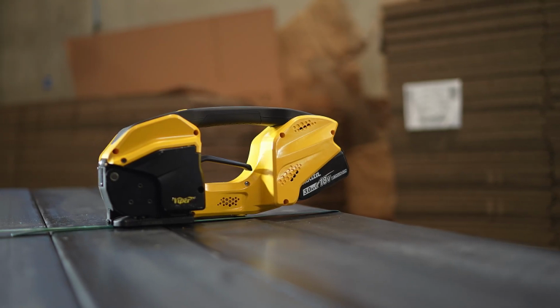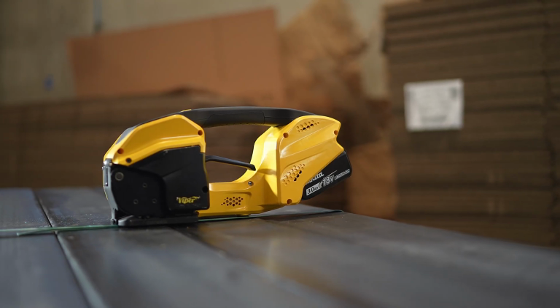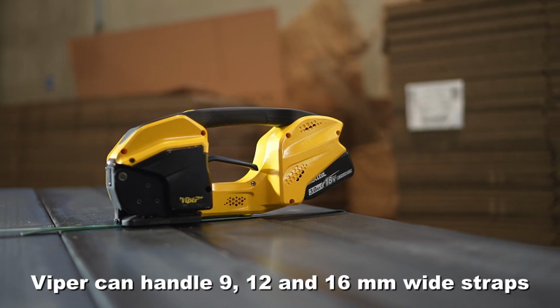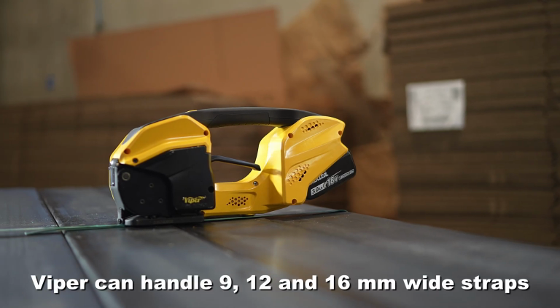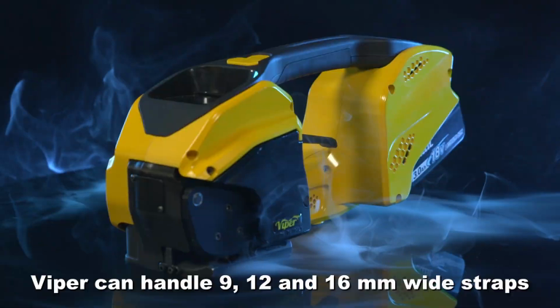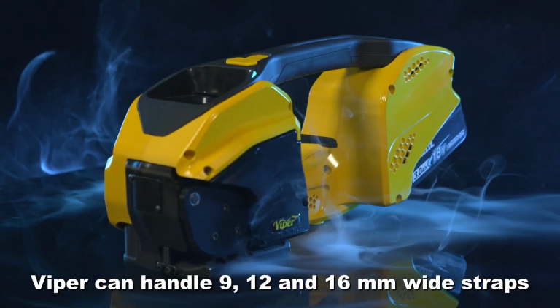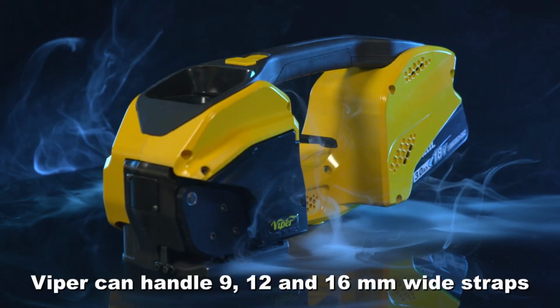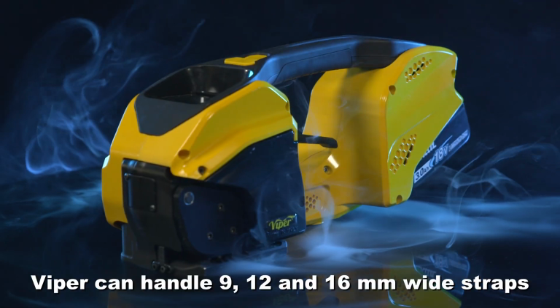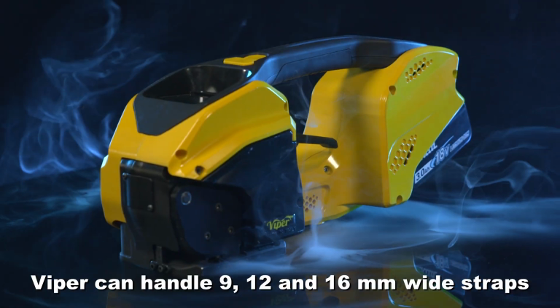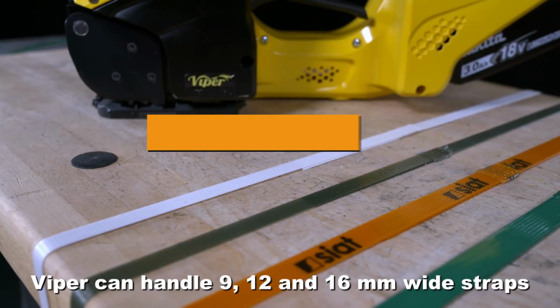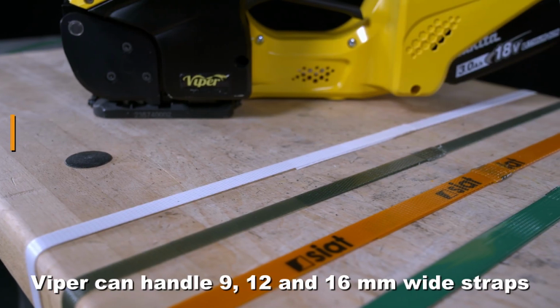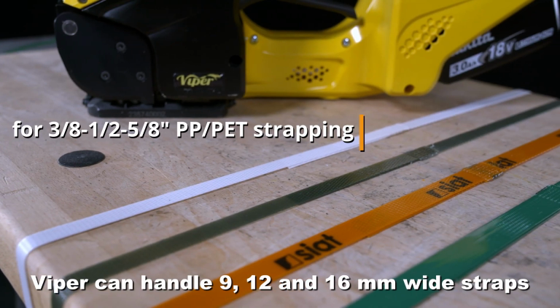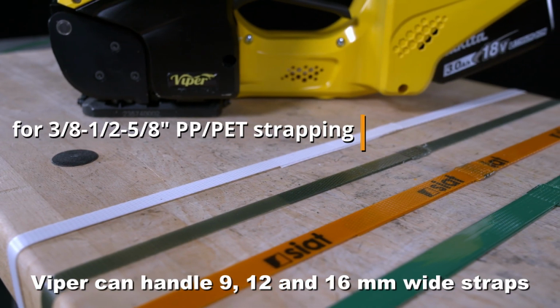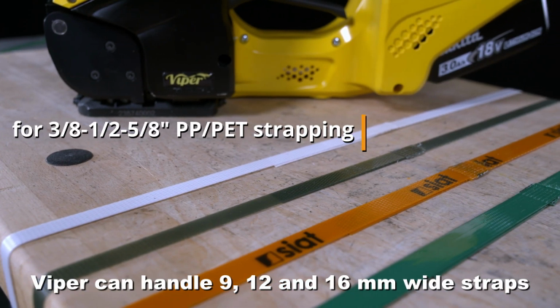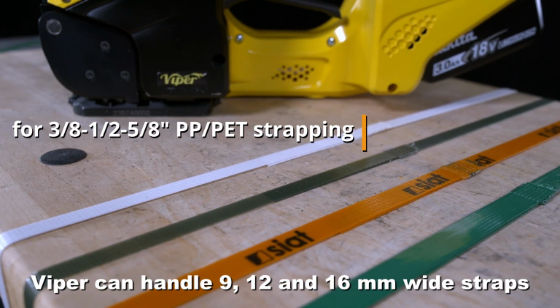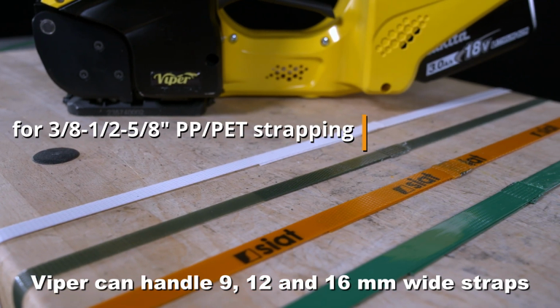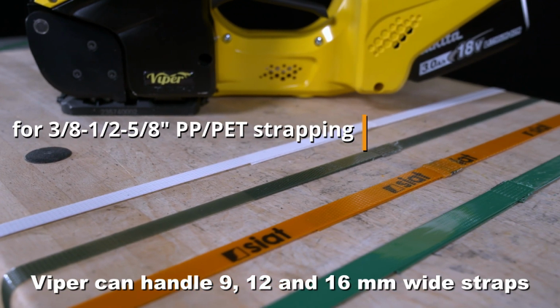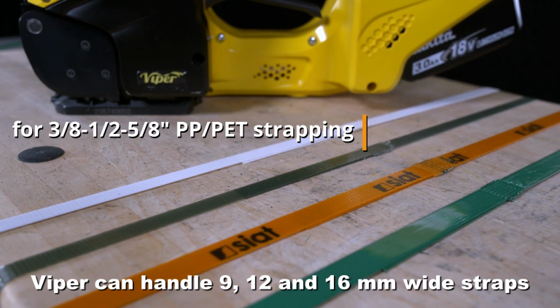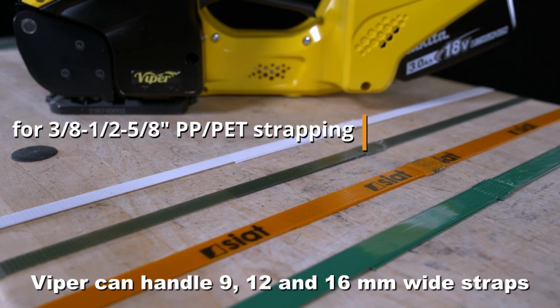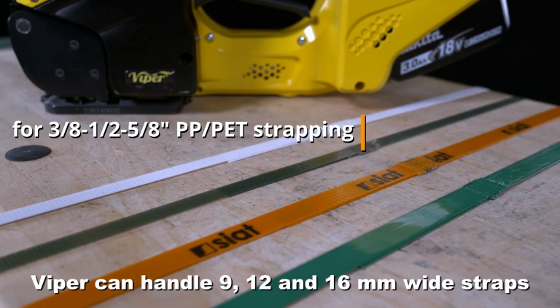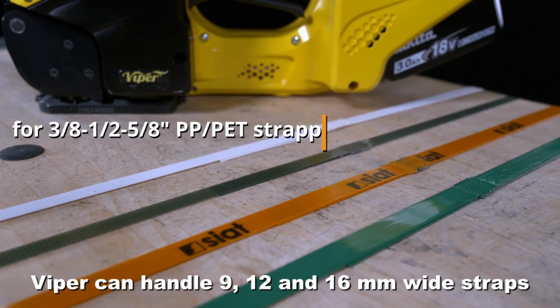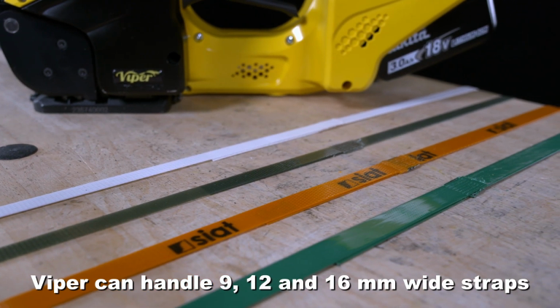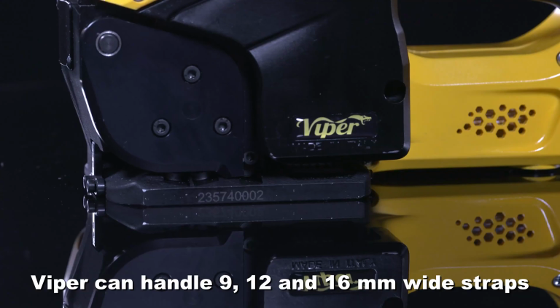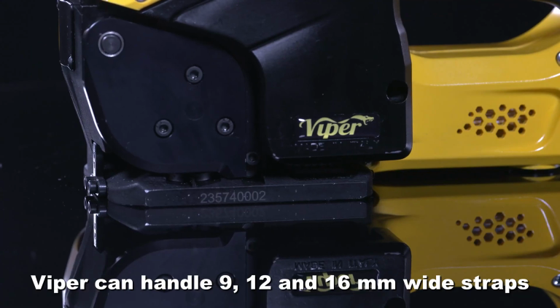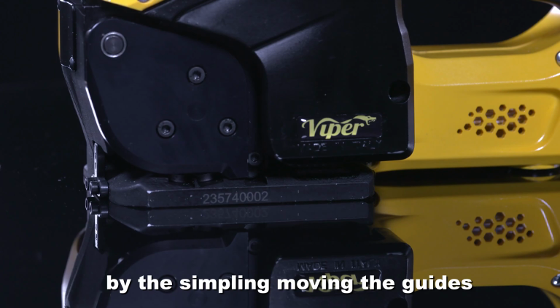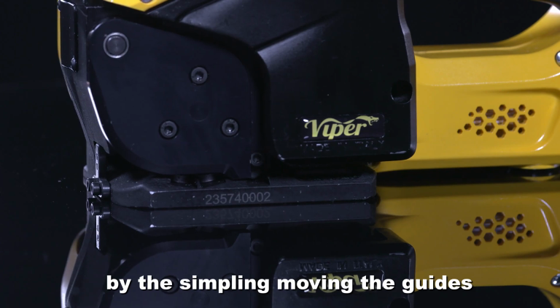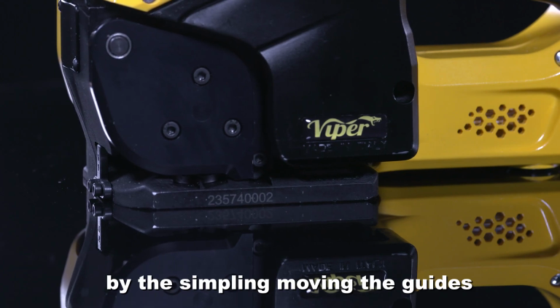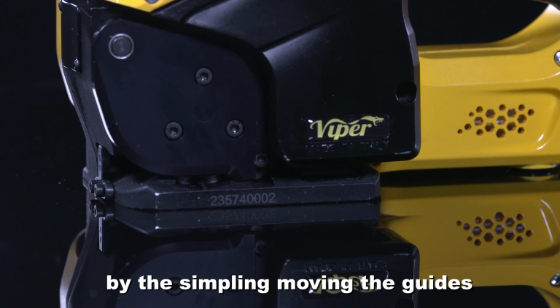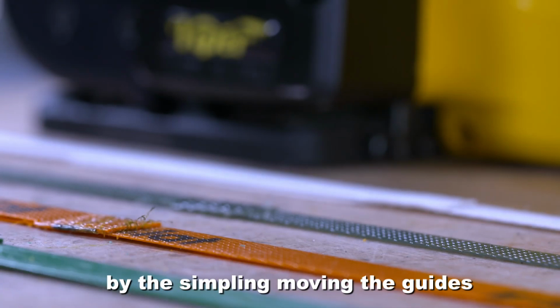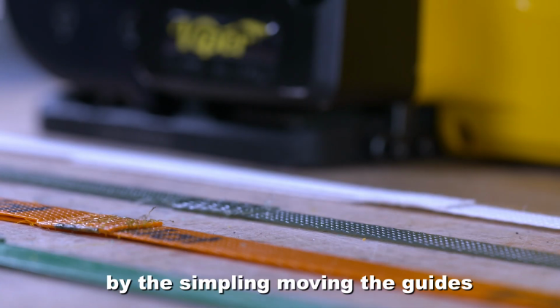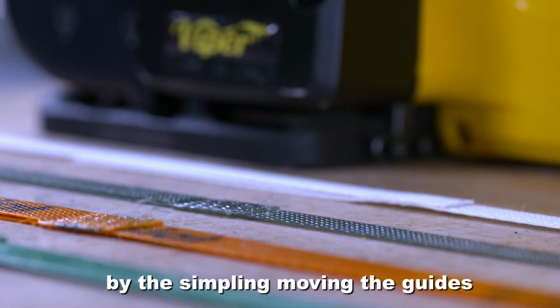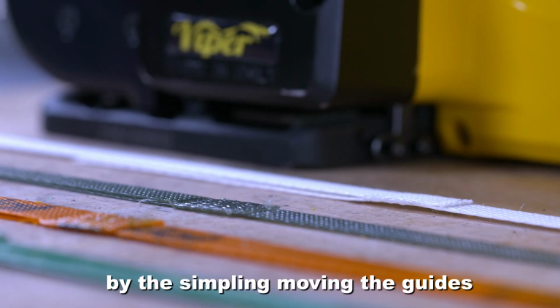Viper can handle 9, 12 and 16 millimetre wide straps by simply moving the guides.